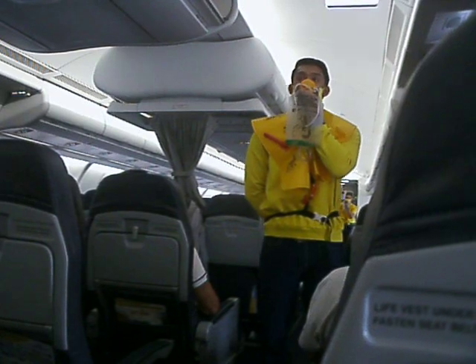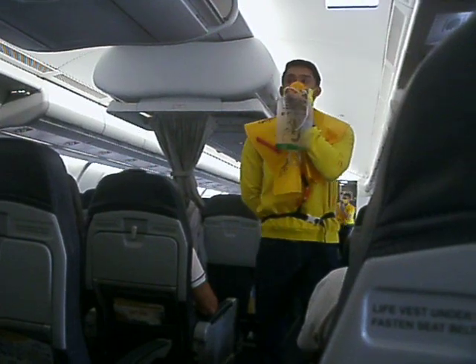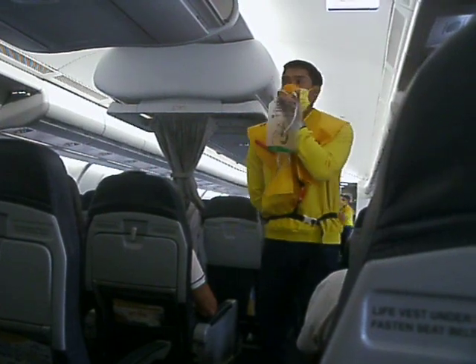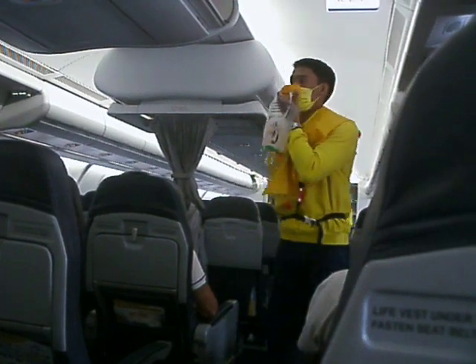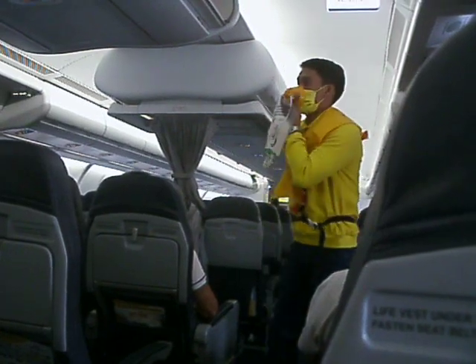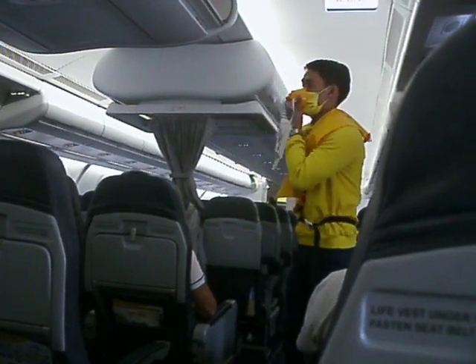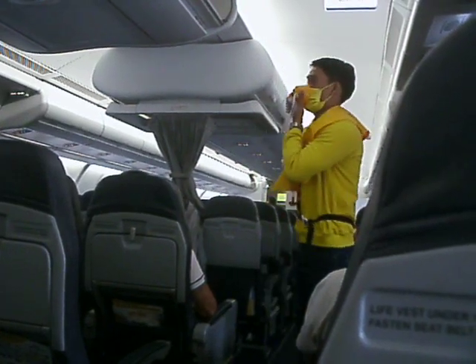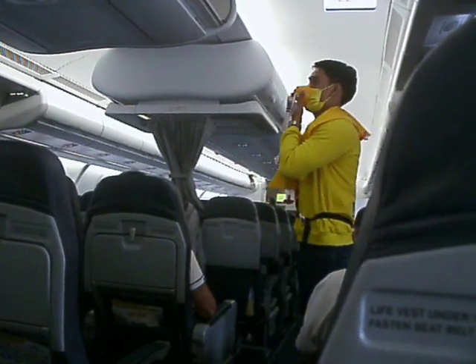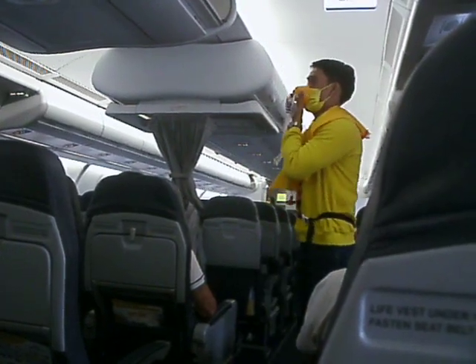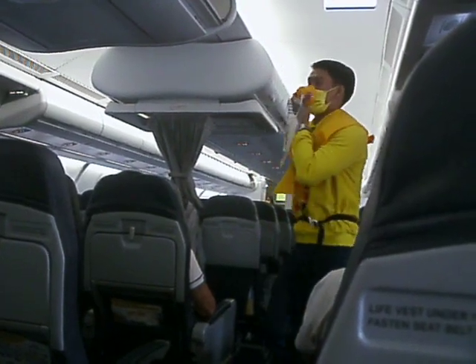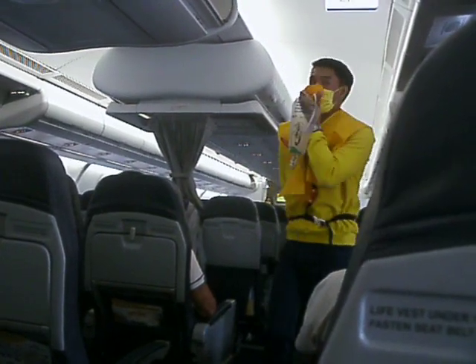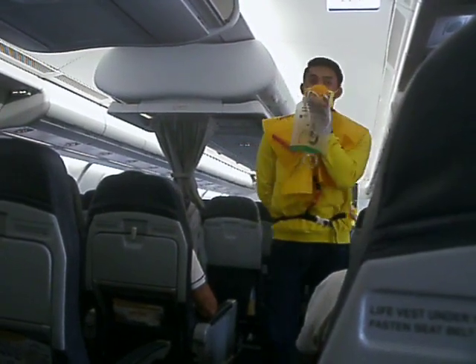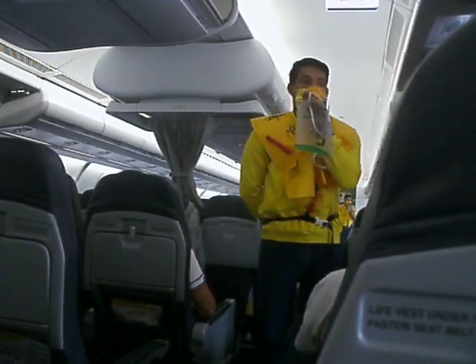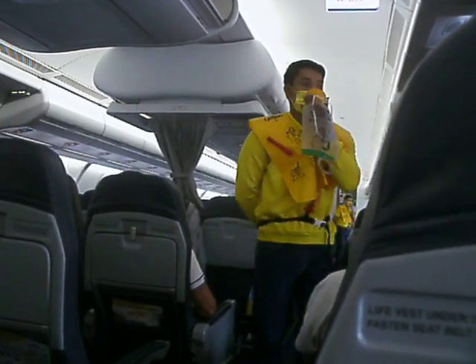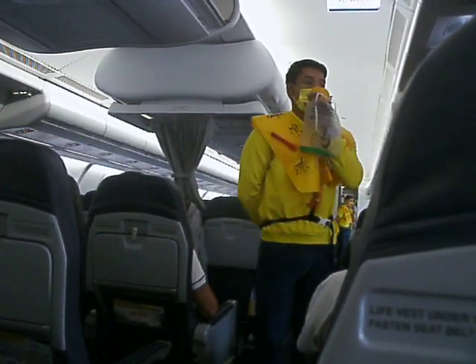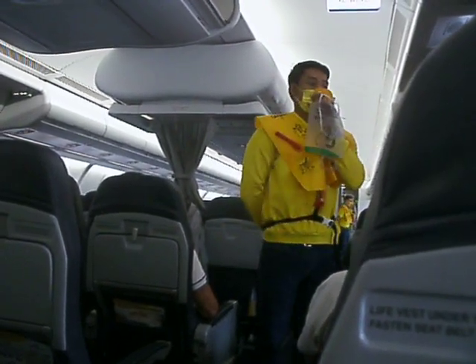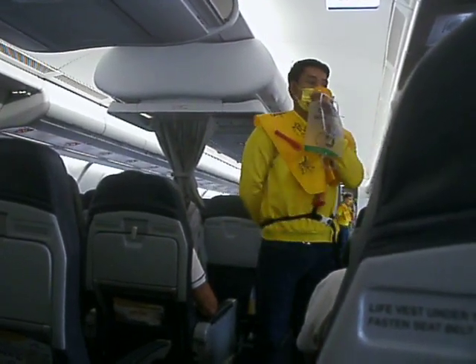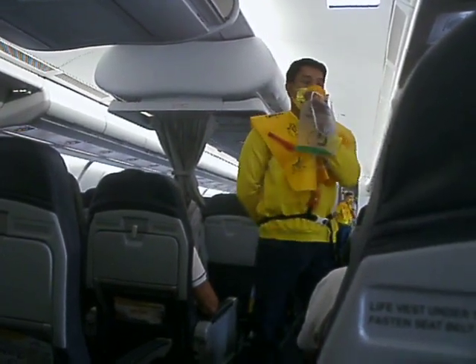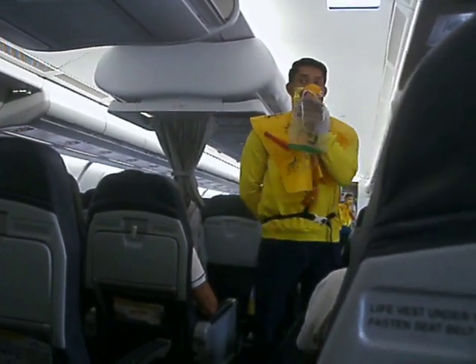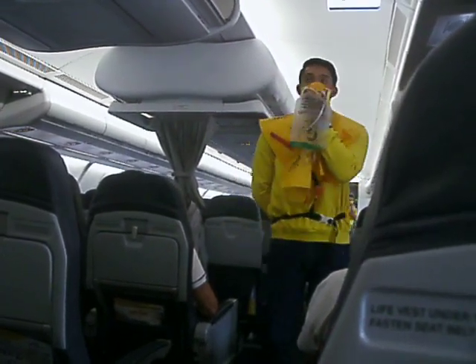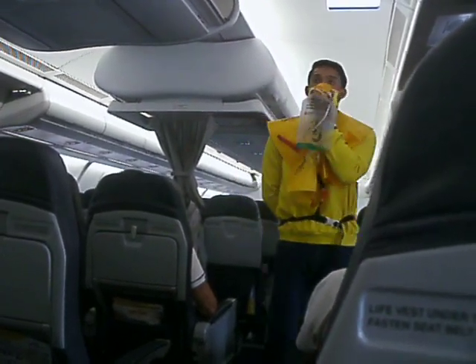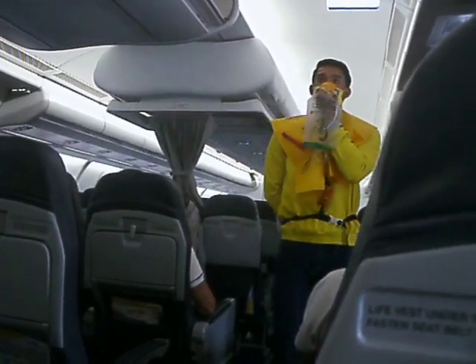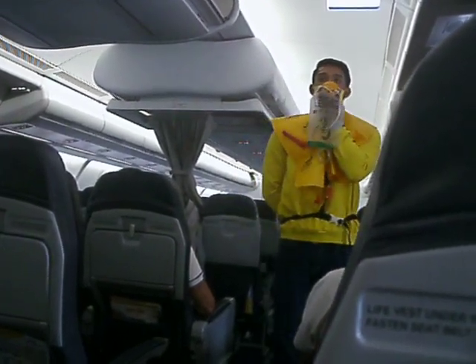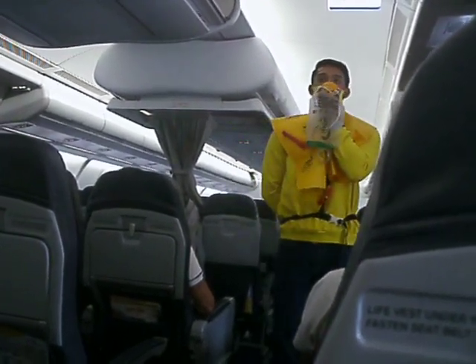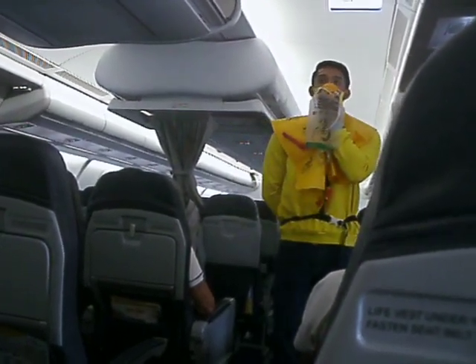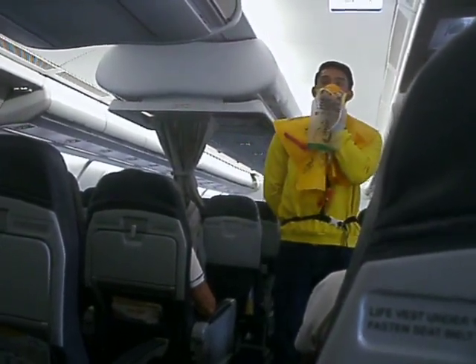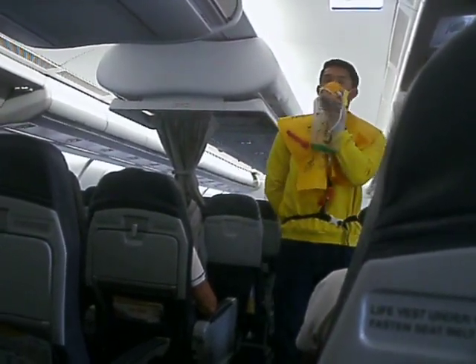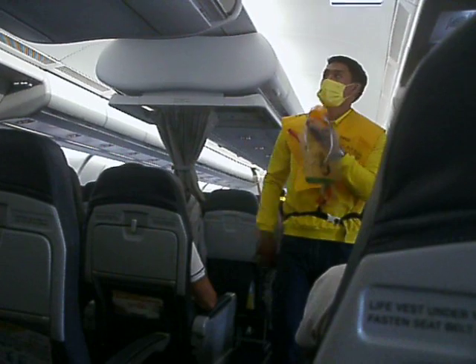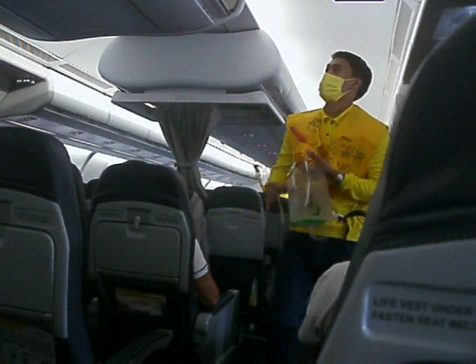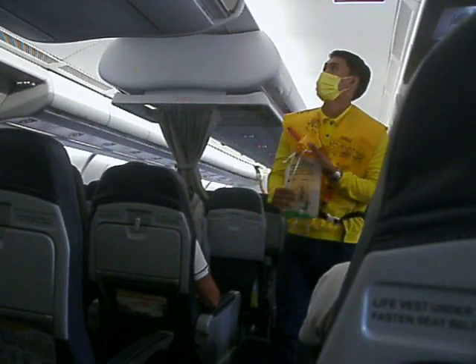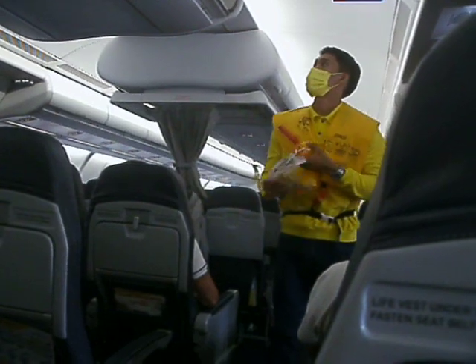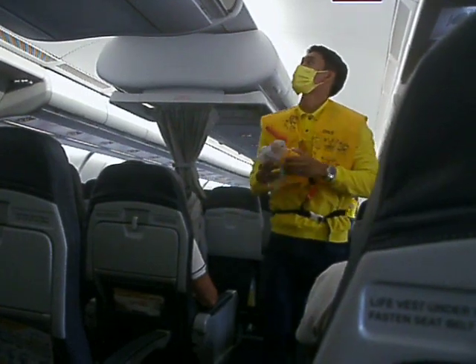Put your own mask first before assisting others. Keep it on until you are advised to remove it.